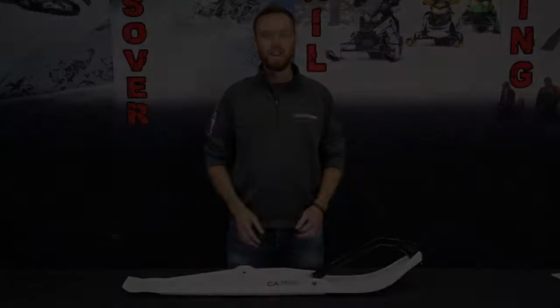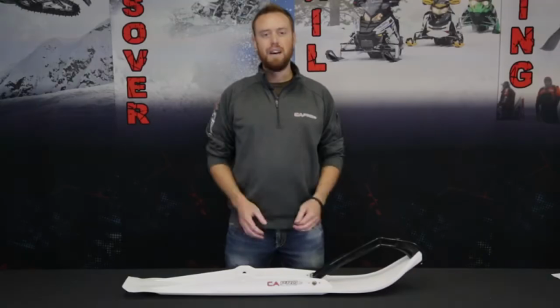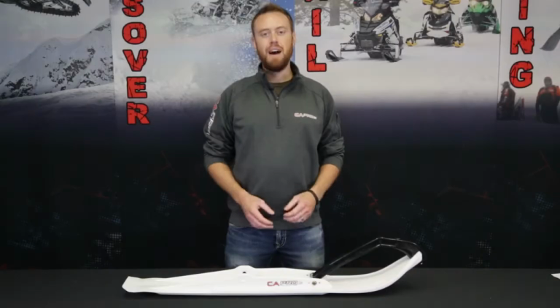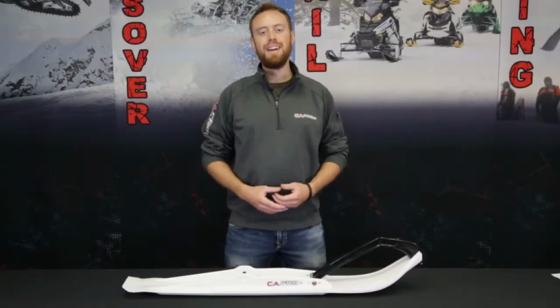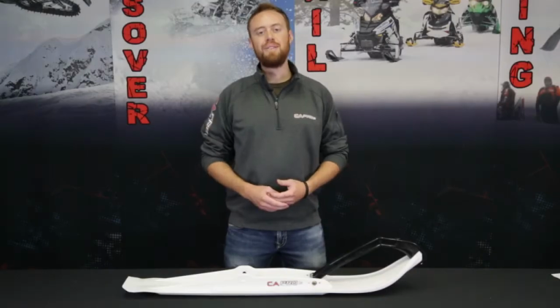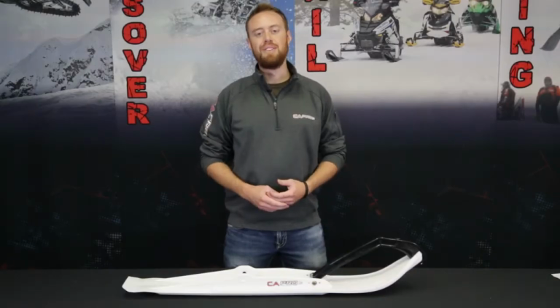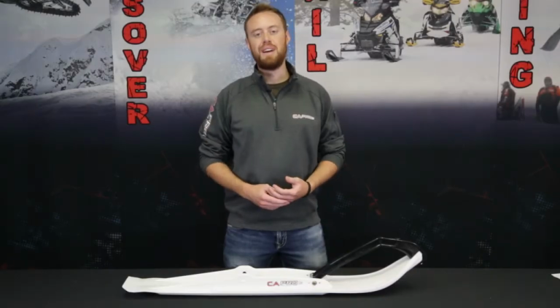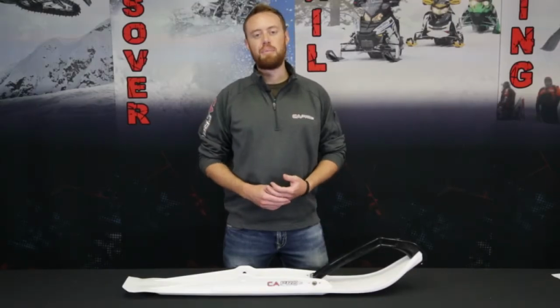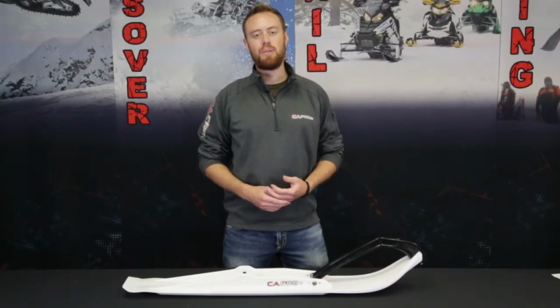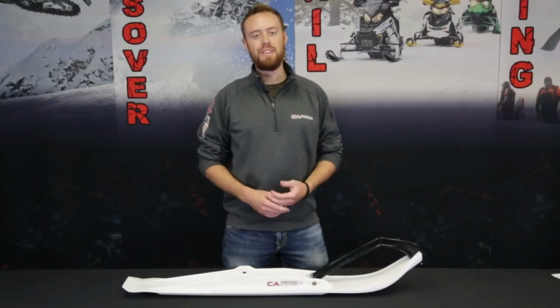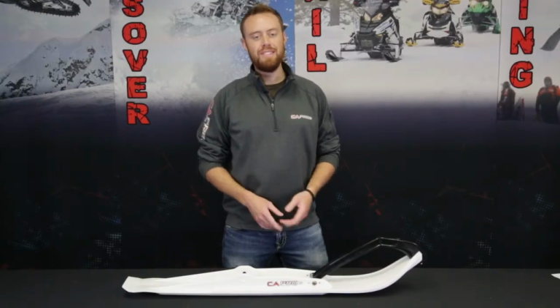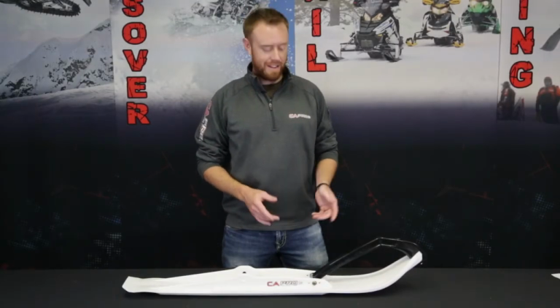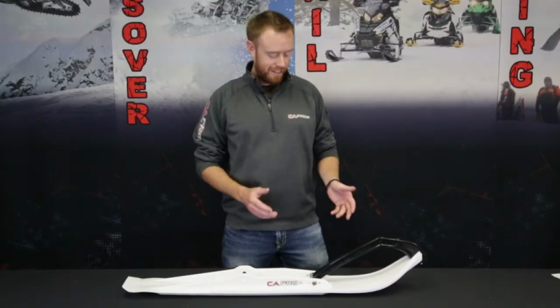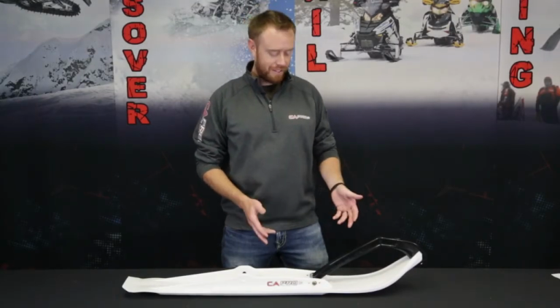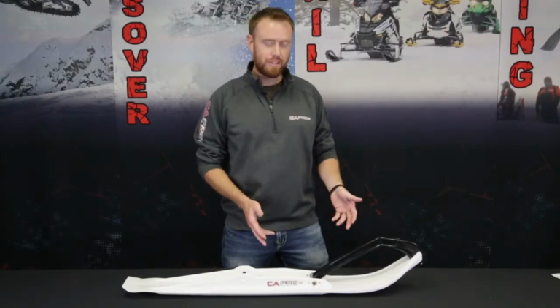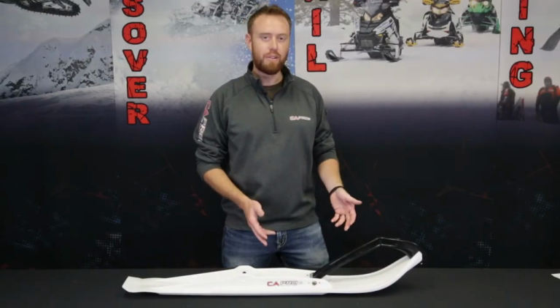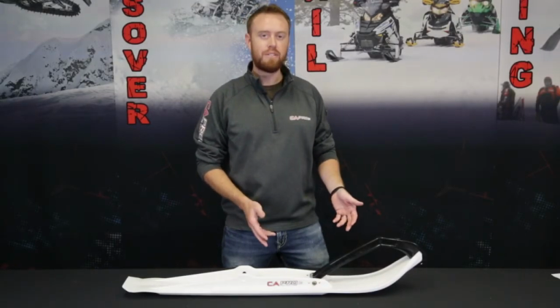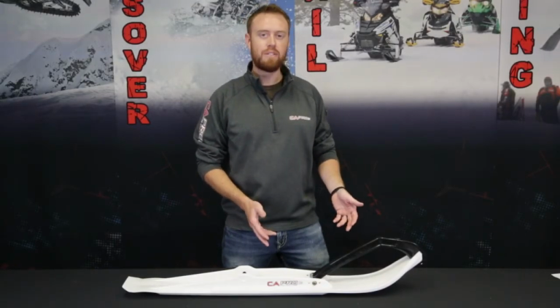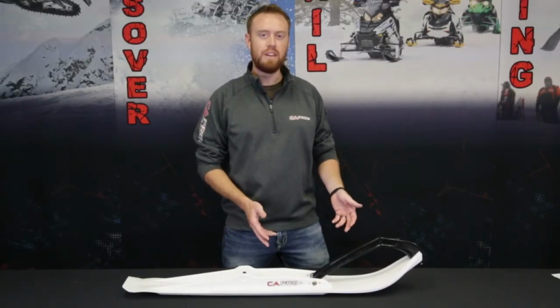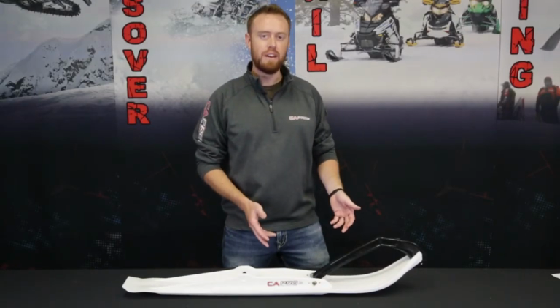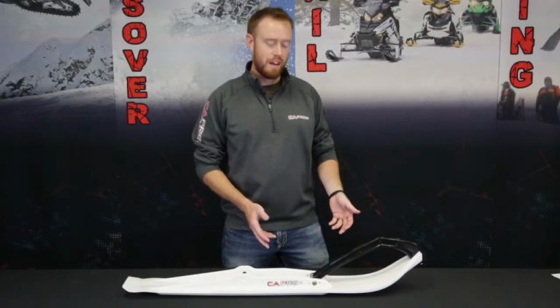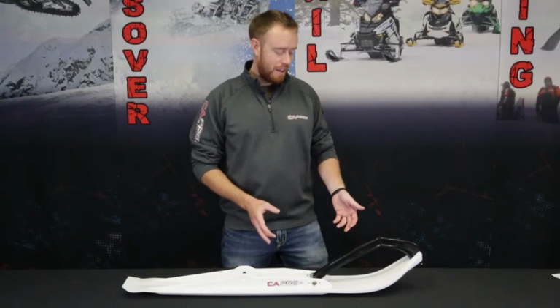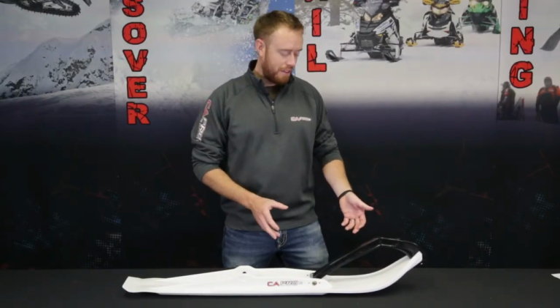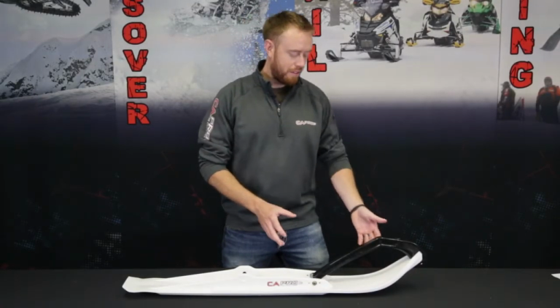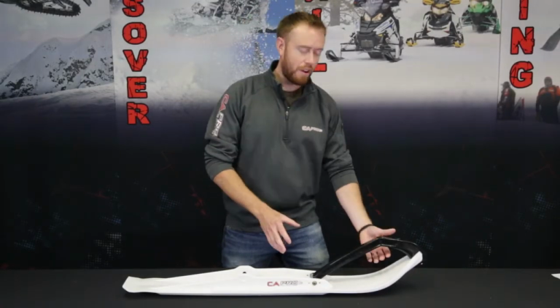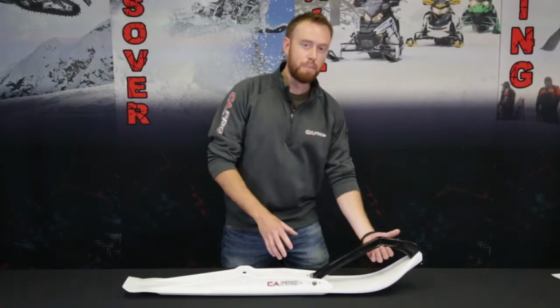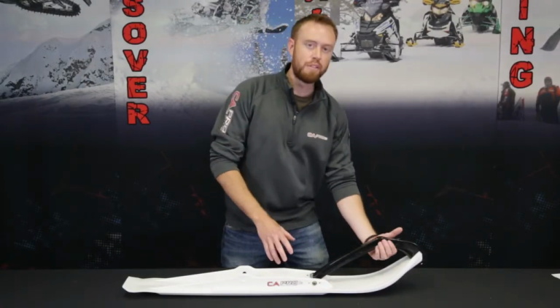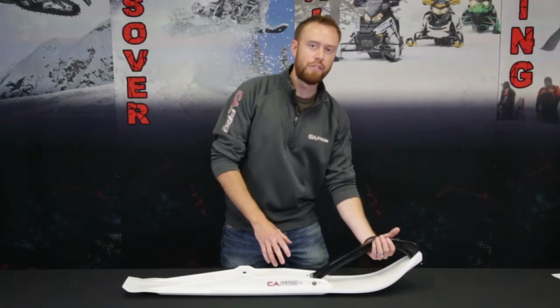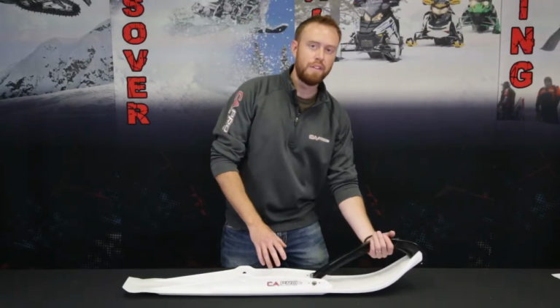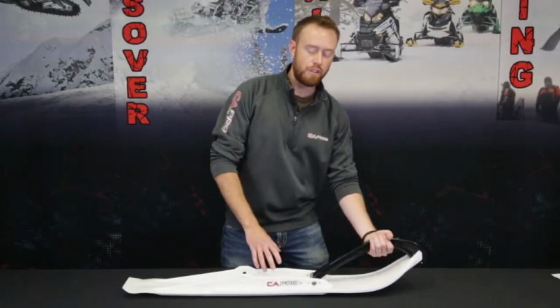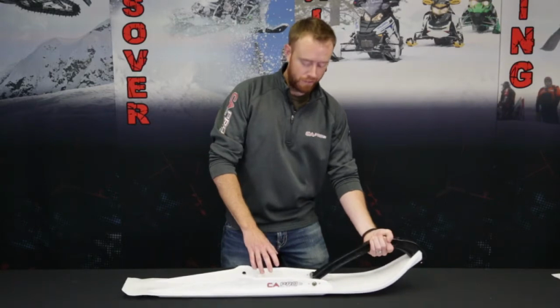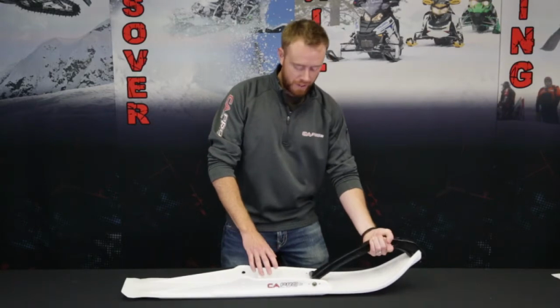I'm Eddie with CNA Pro Skis and this is our Razor Ski. This is our budget friendly trail ski.